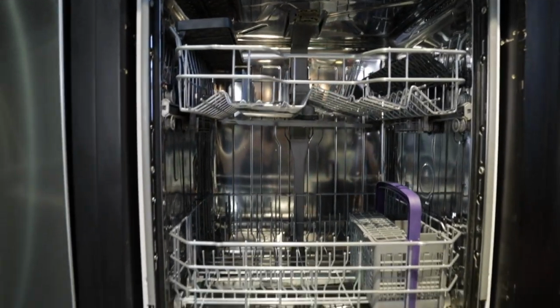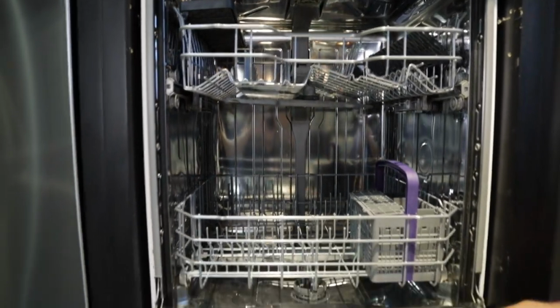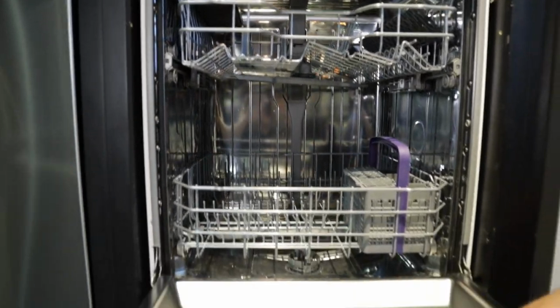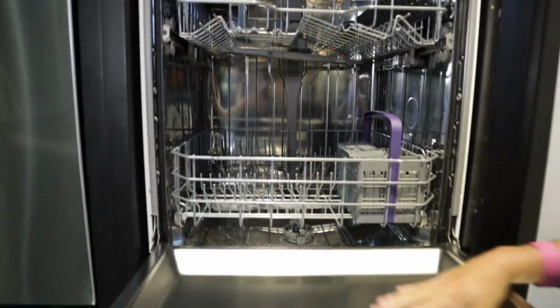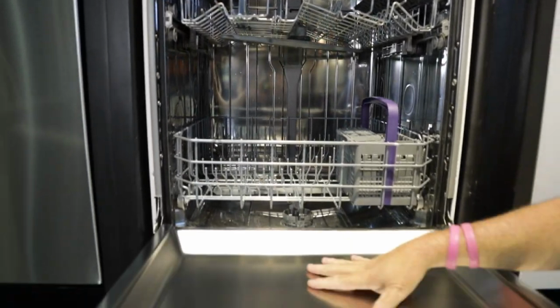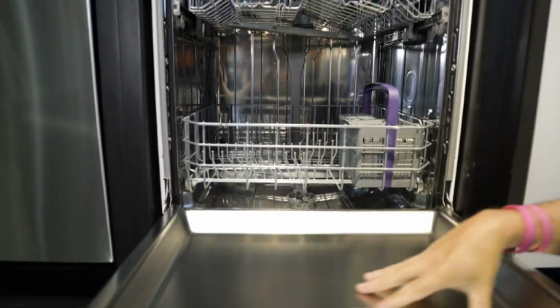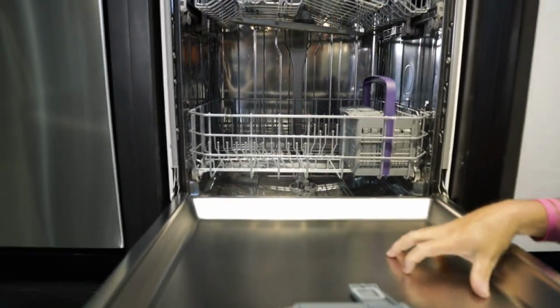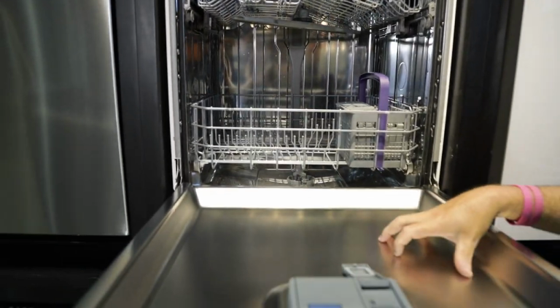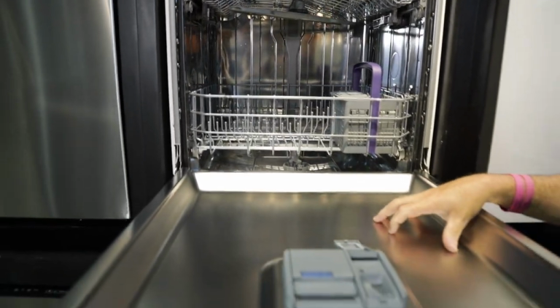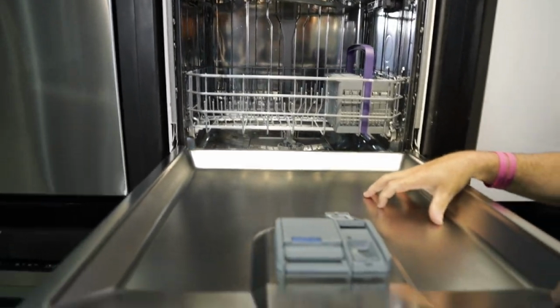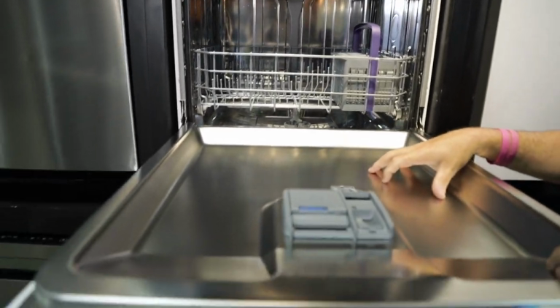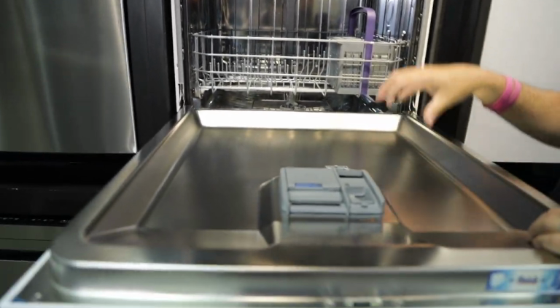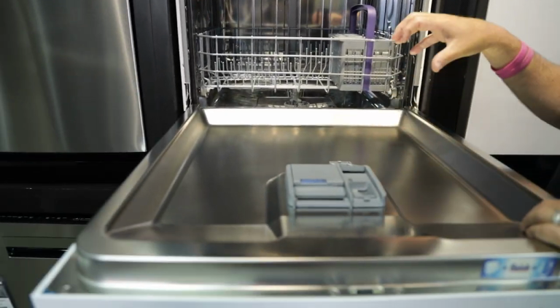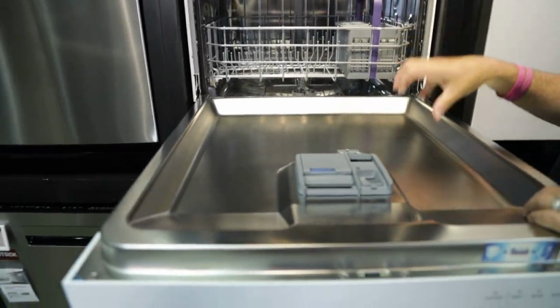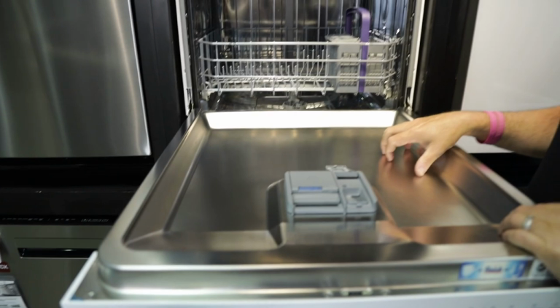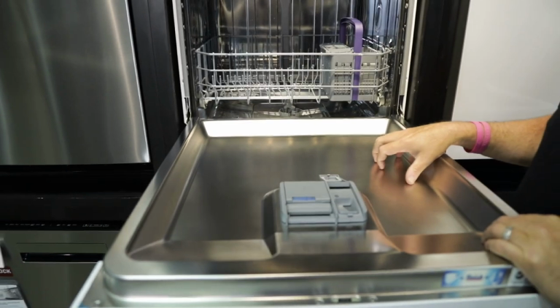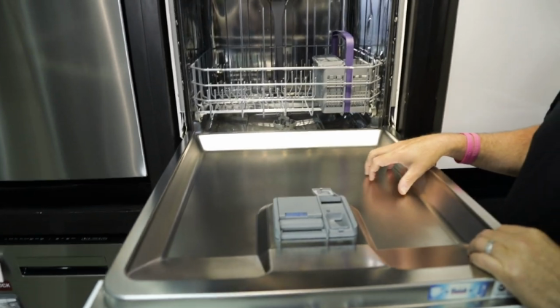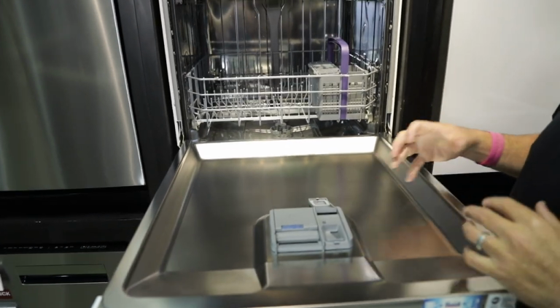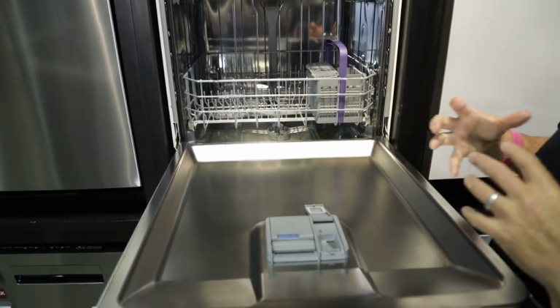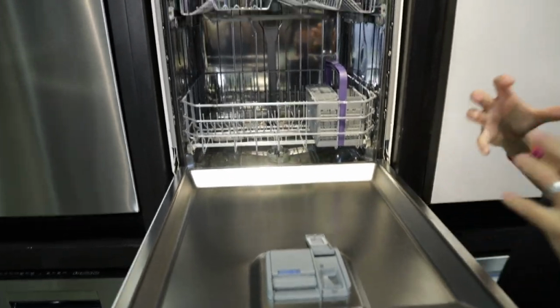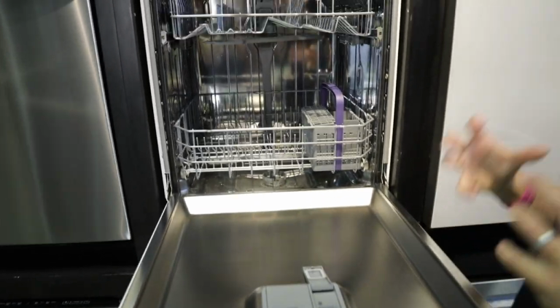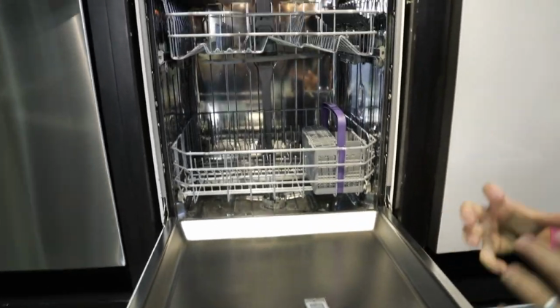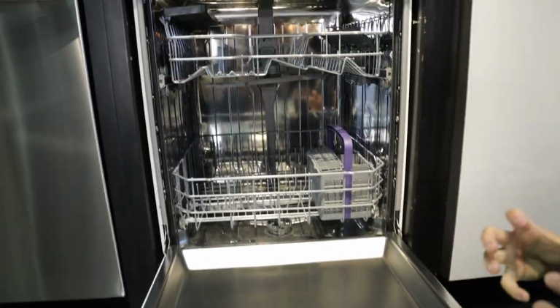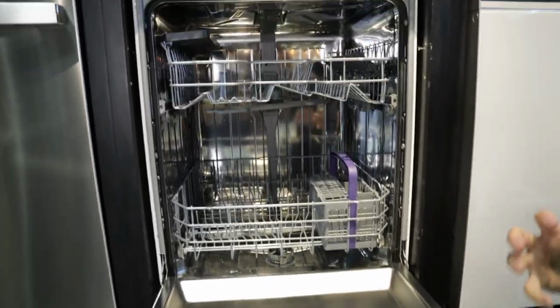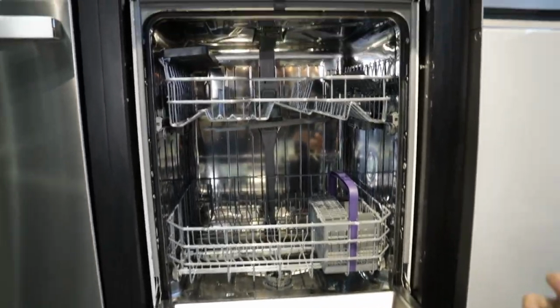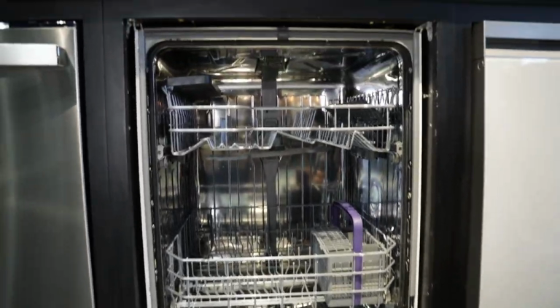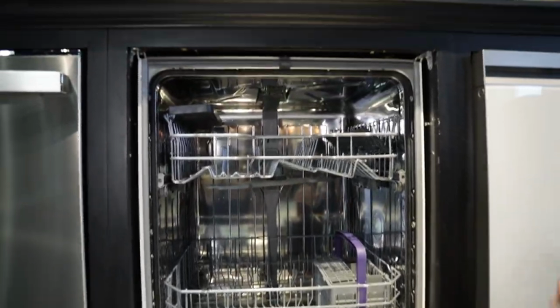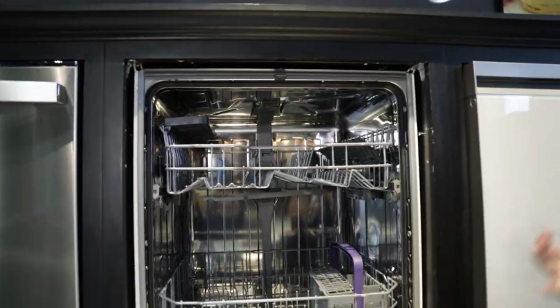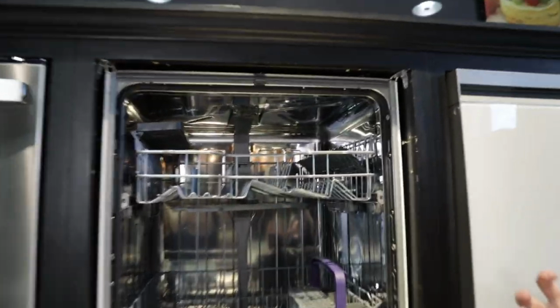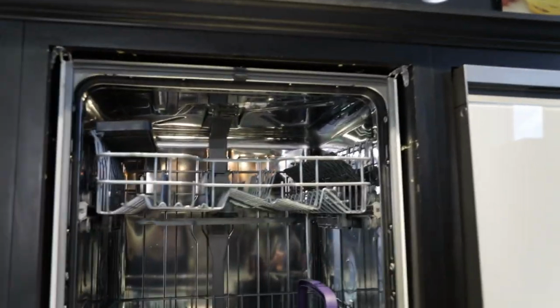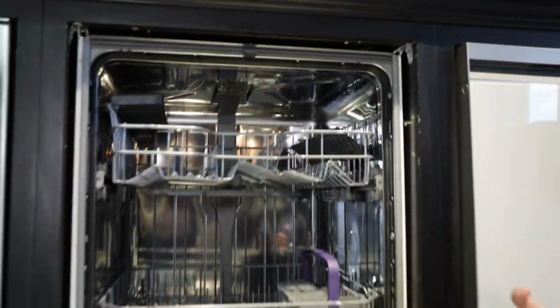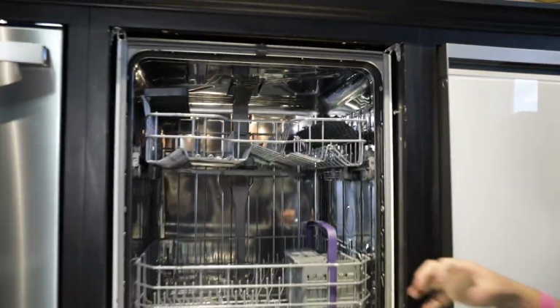Inside it's going to be stainless steel. With the stainless steel, you're going to maintain that temperature and it's going to be quieter.